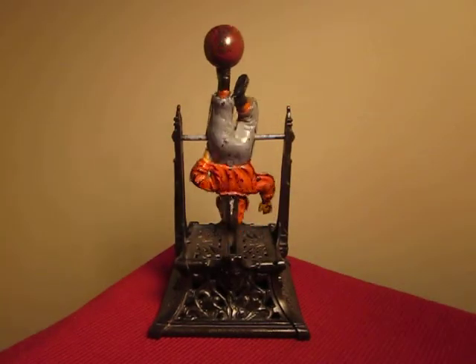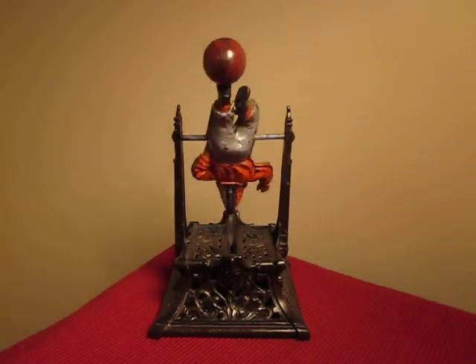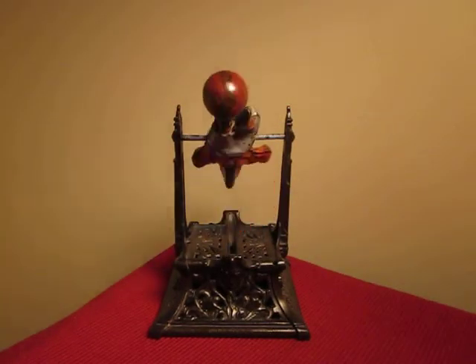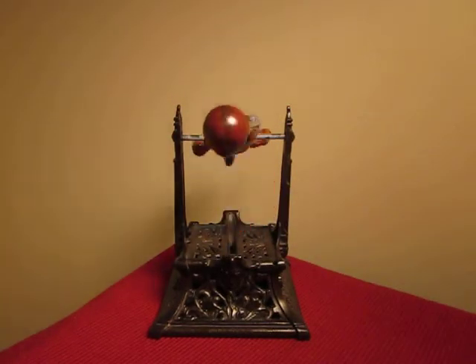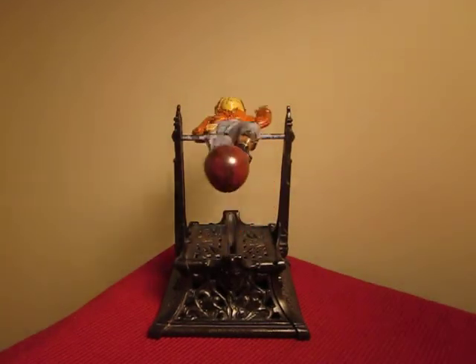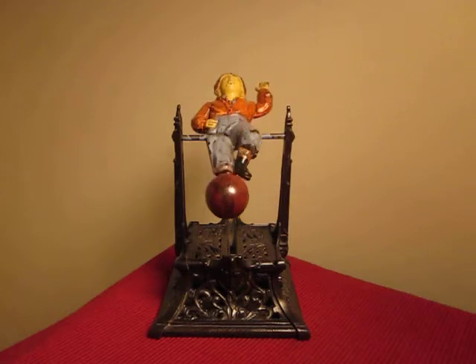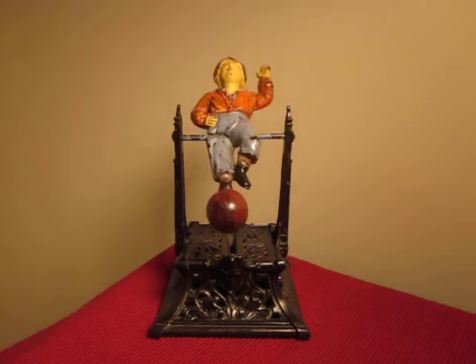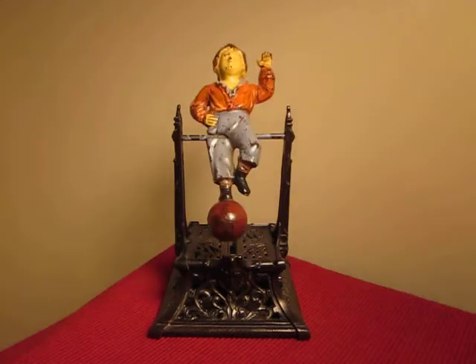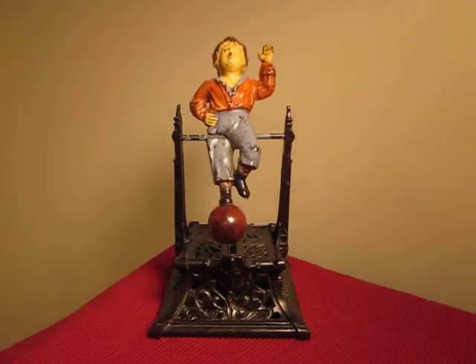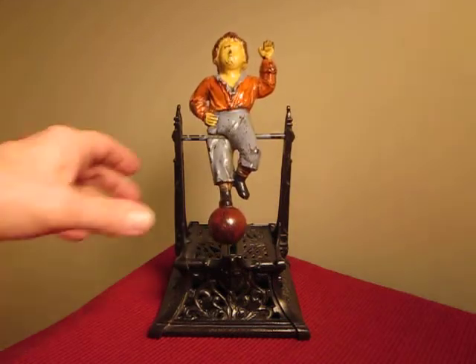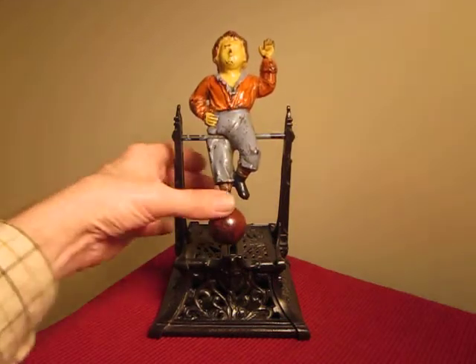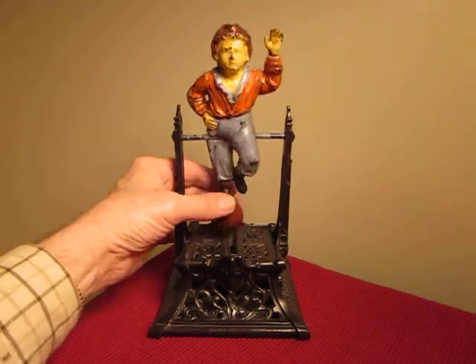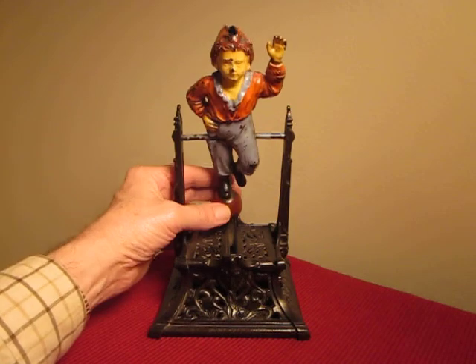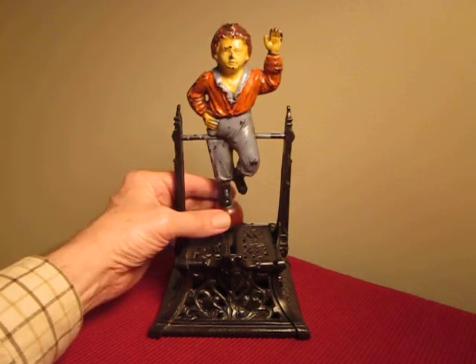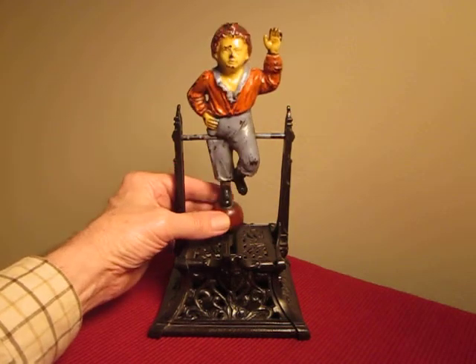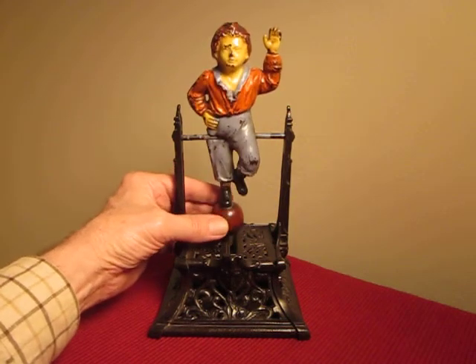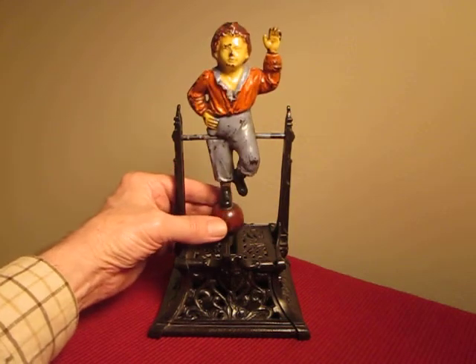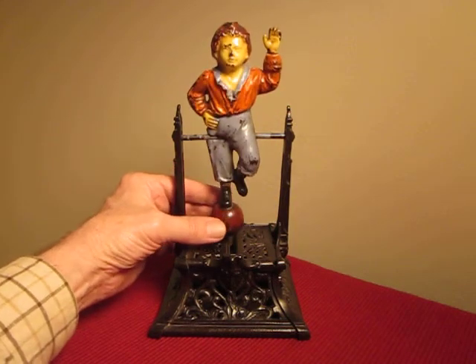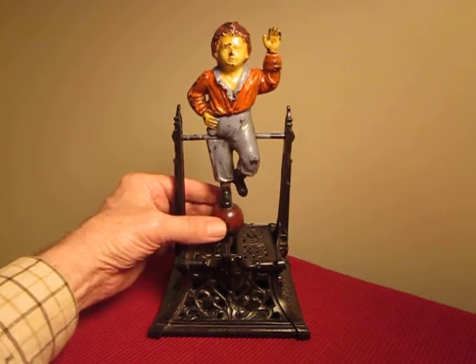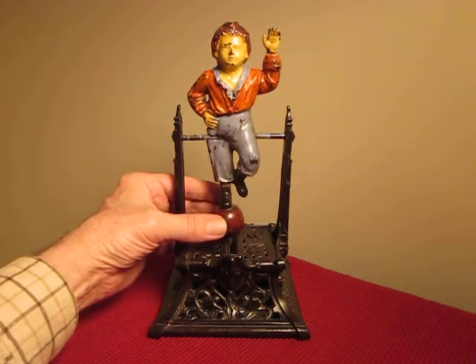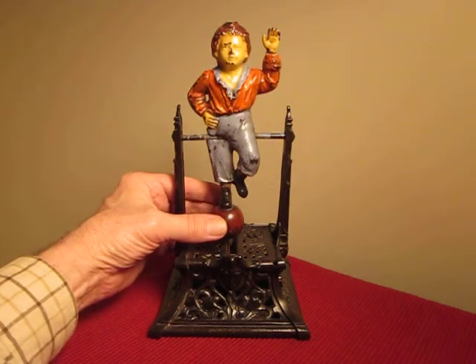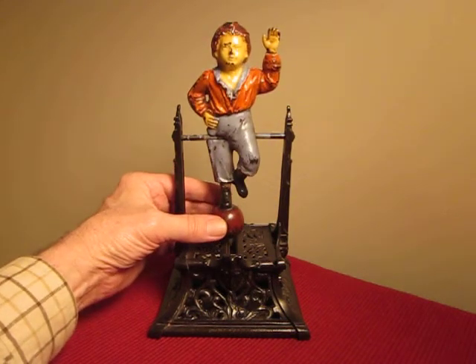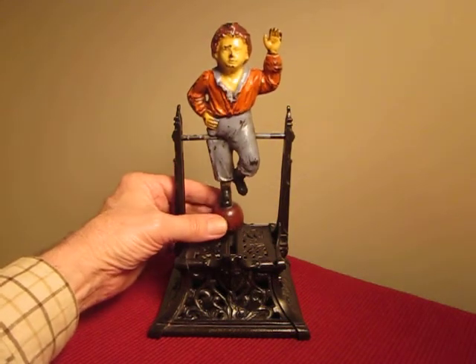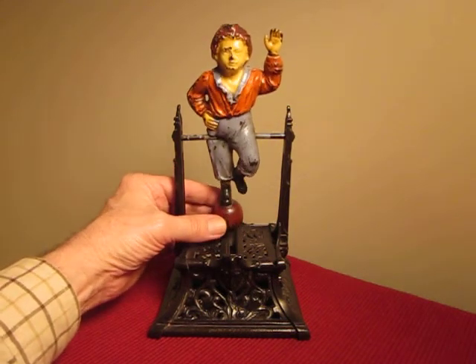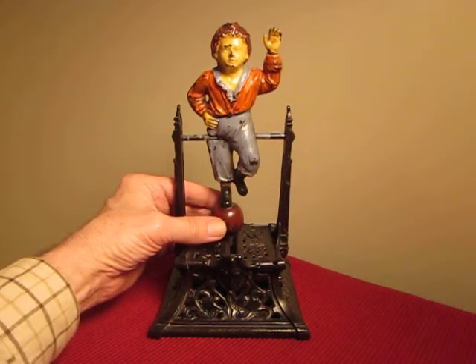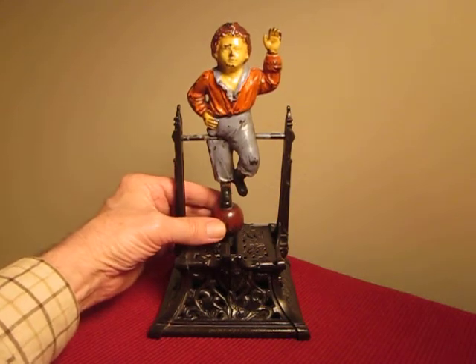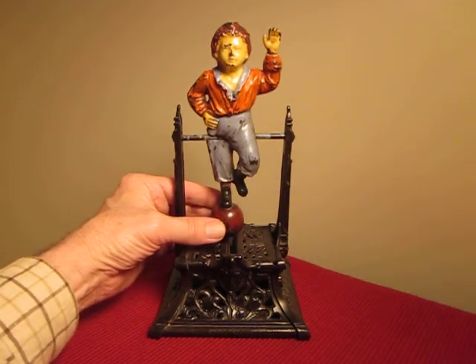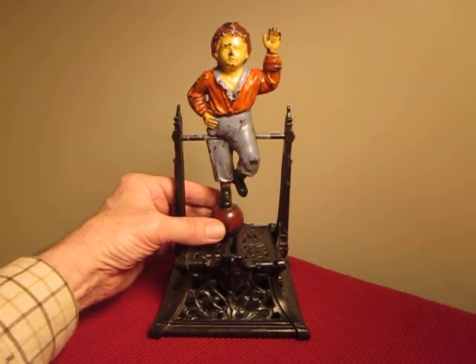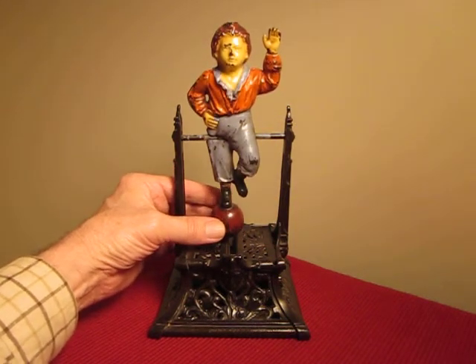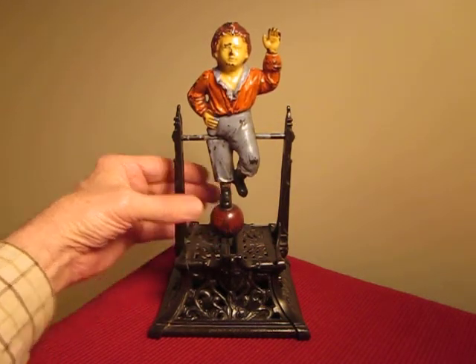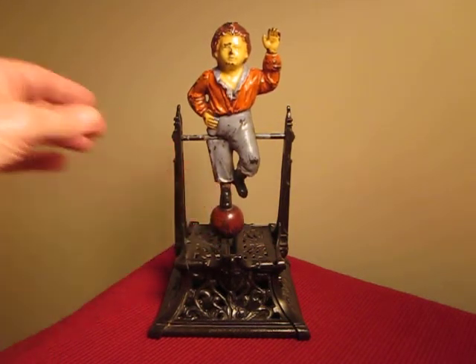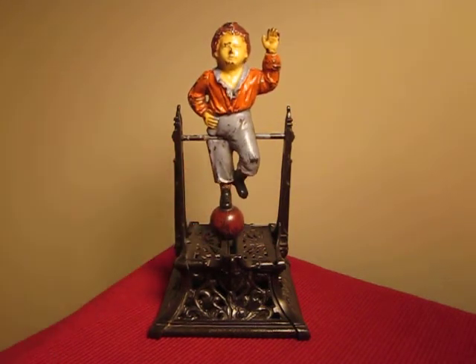Boy on Trapeze Mechanical Bank, made by J. Barton Smith.